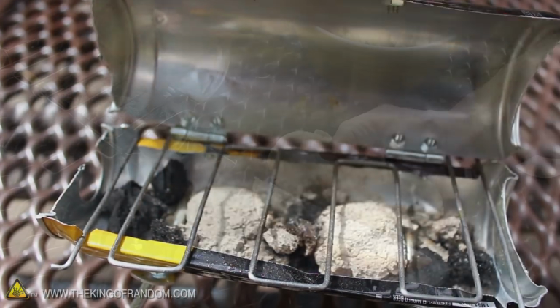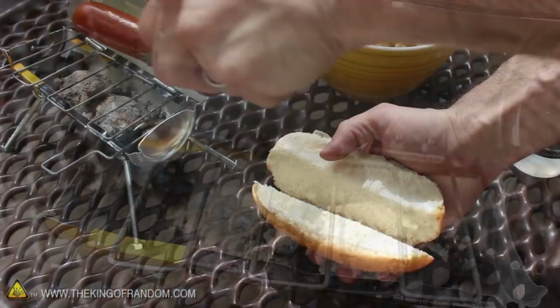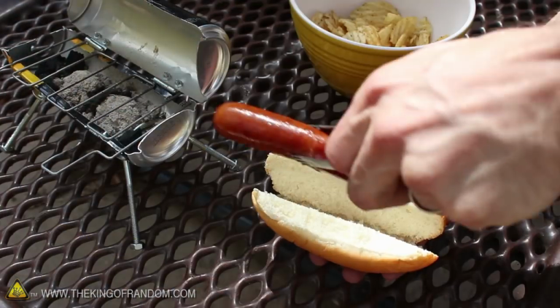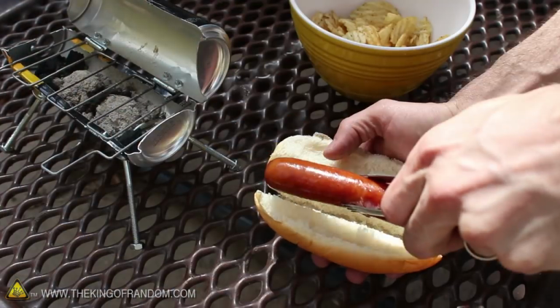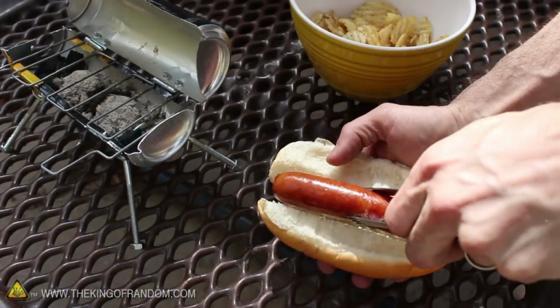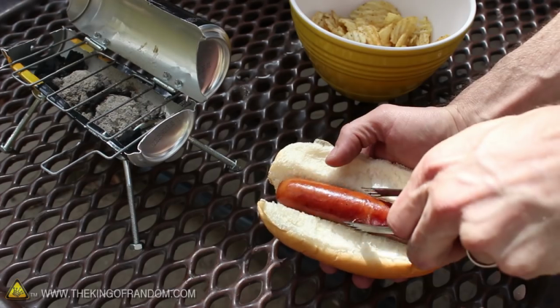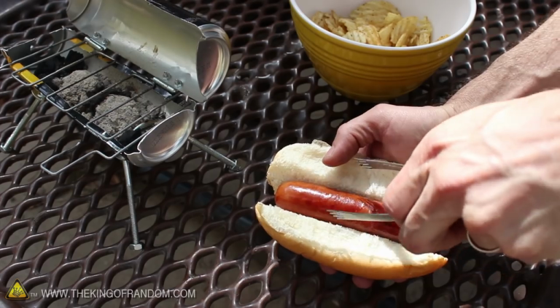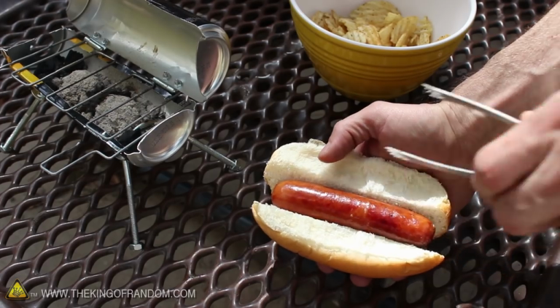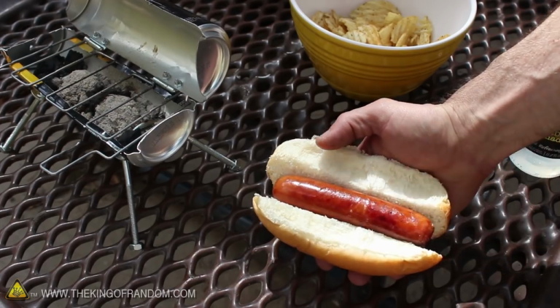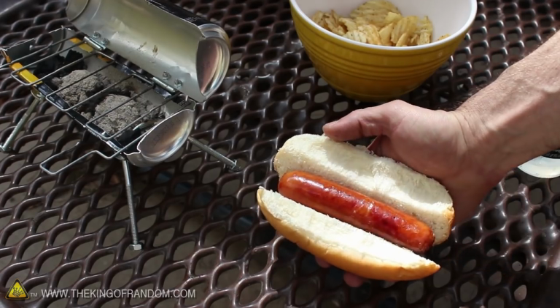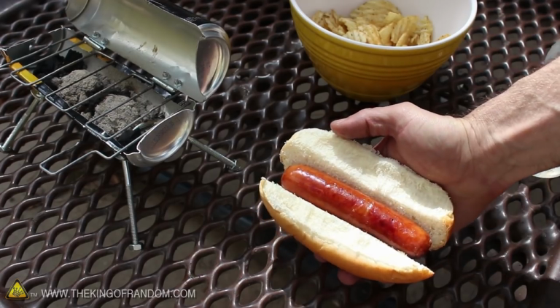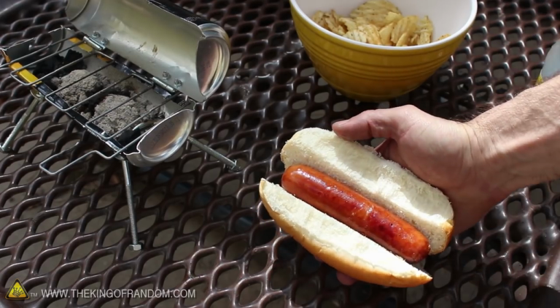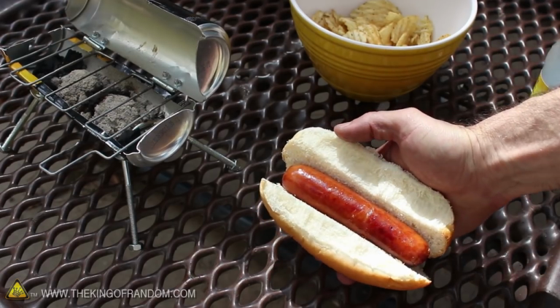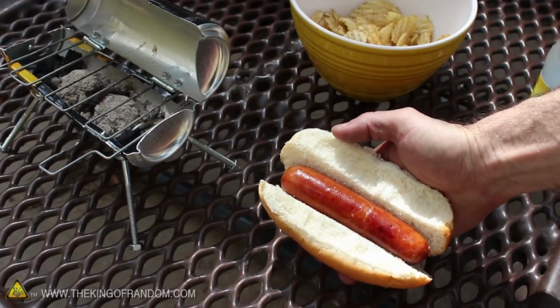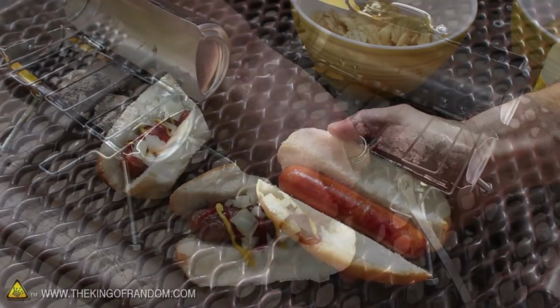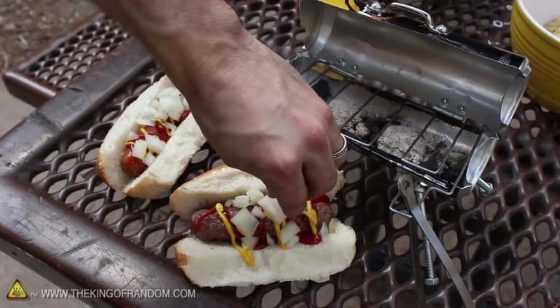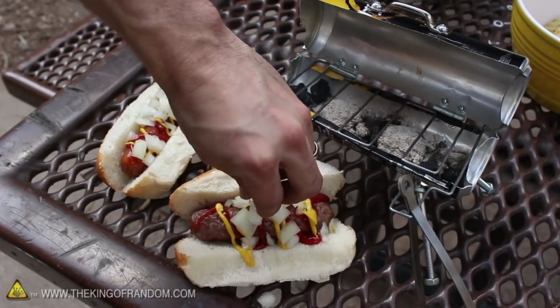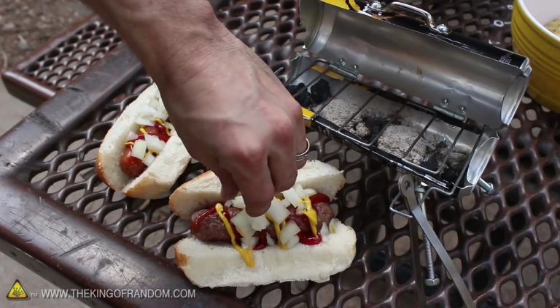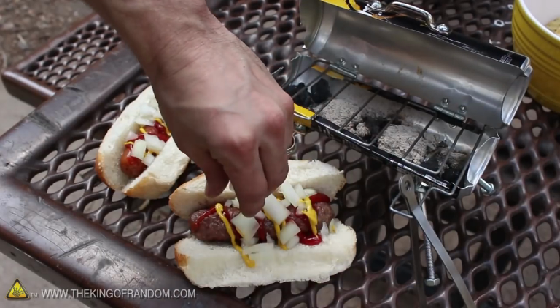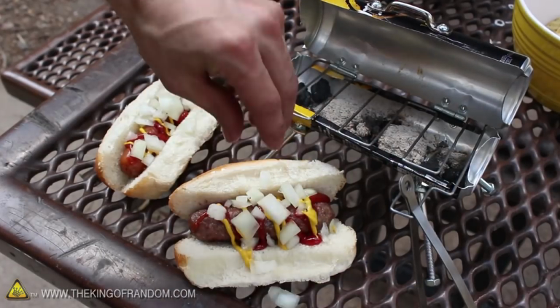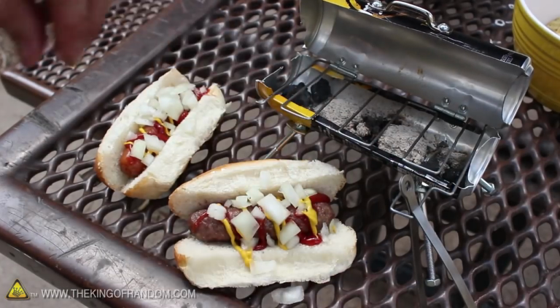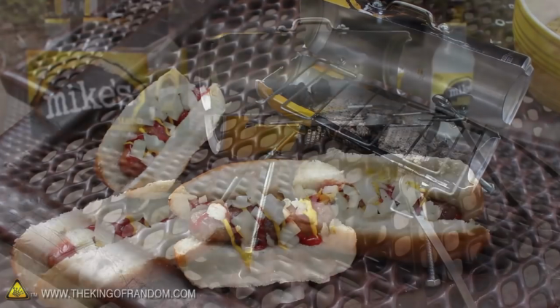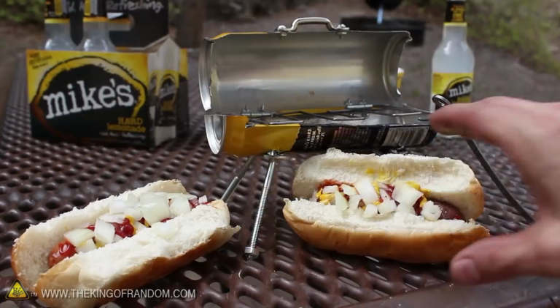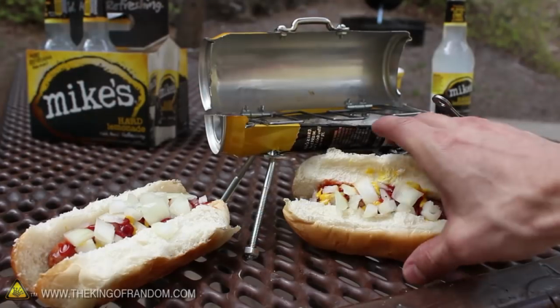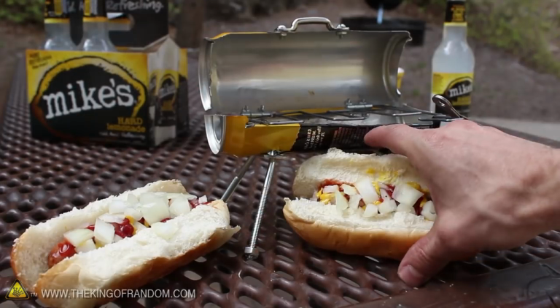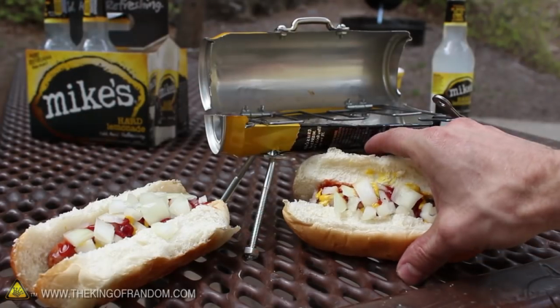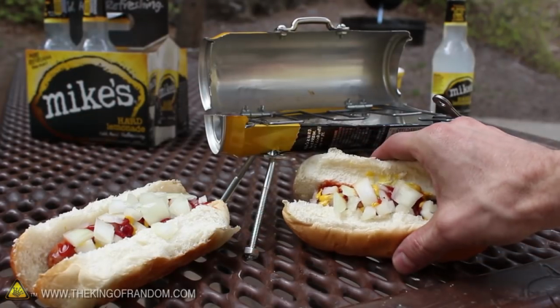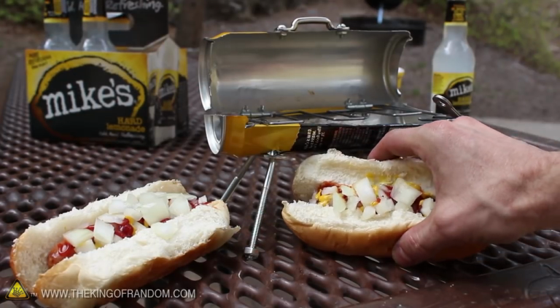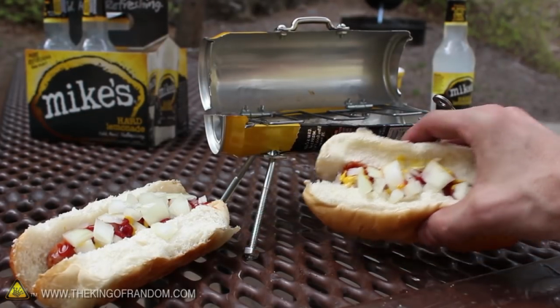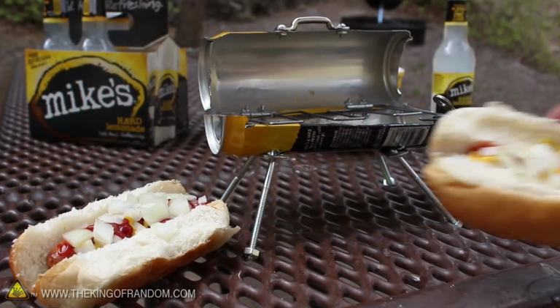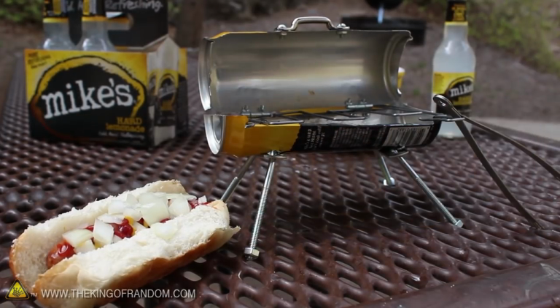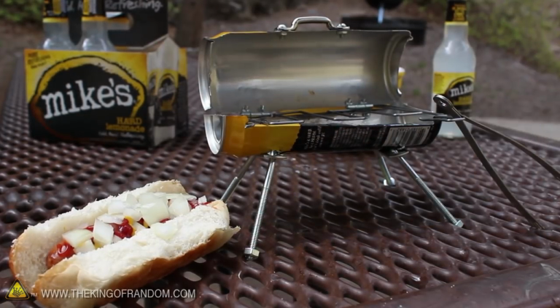I nestled this one into a golden brown bun, added some condiments, and thoroughly enjoyed it off camera.